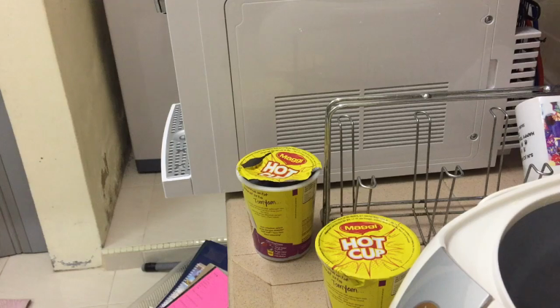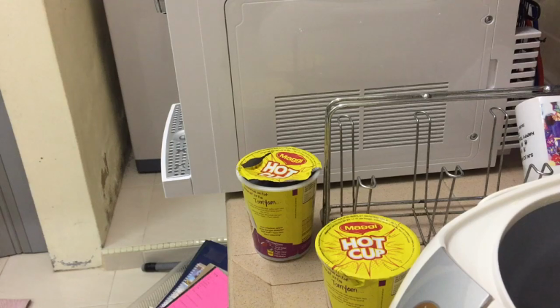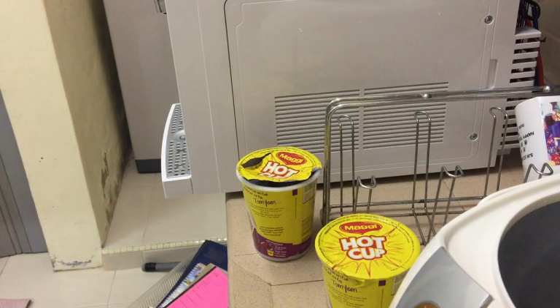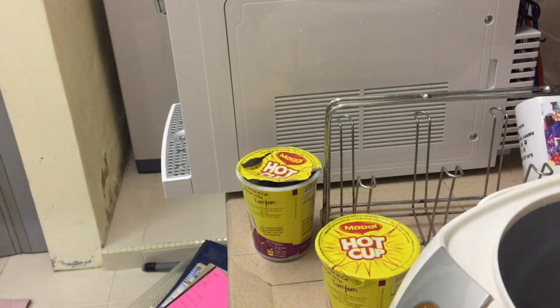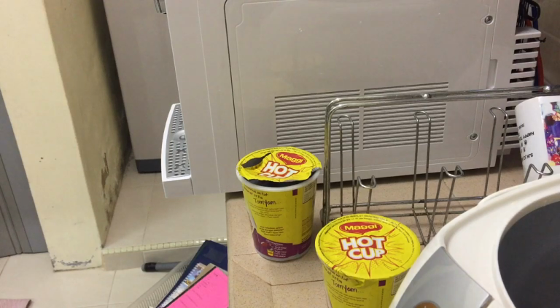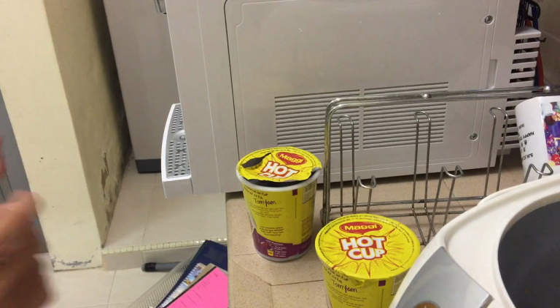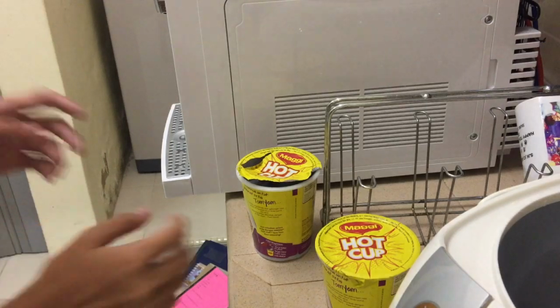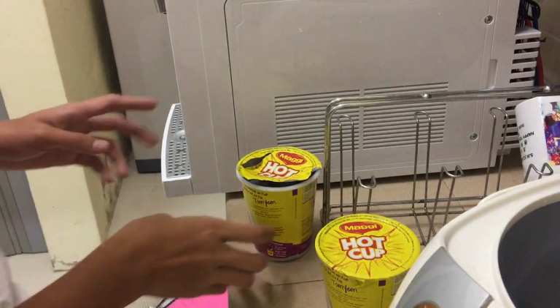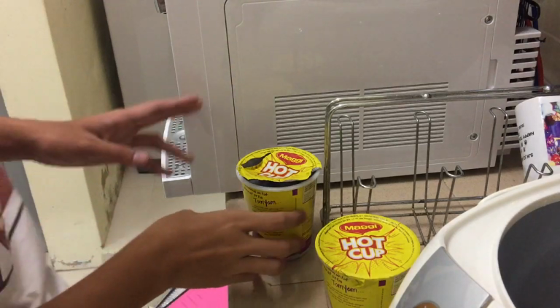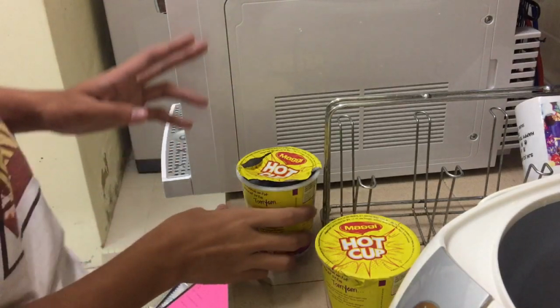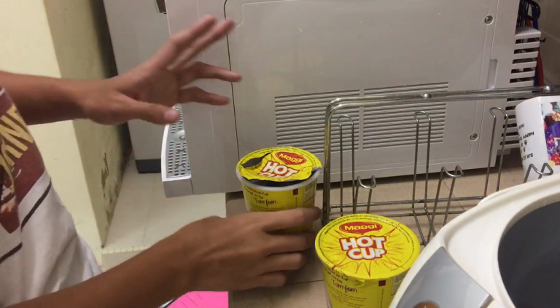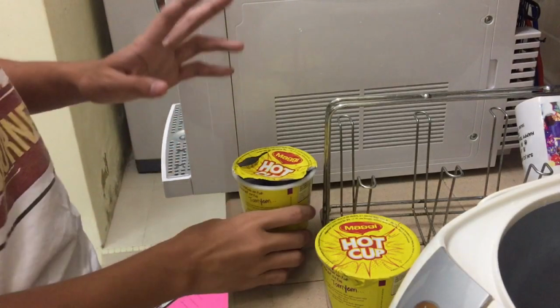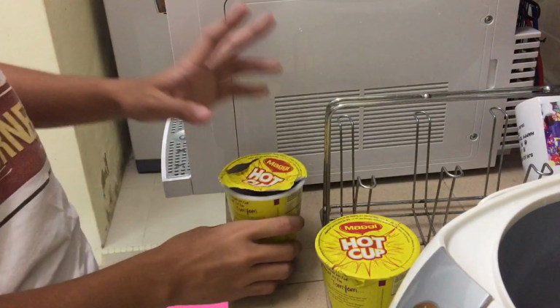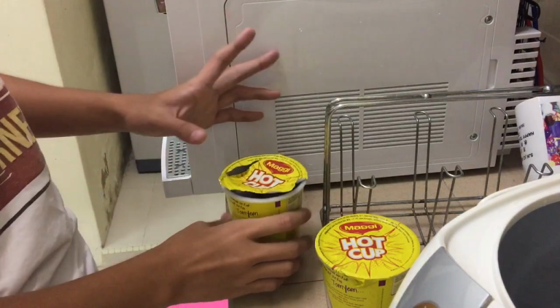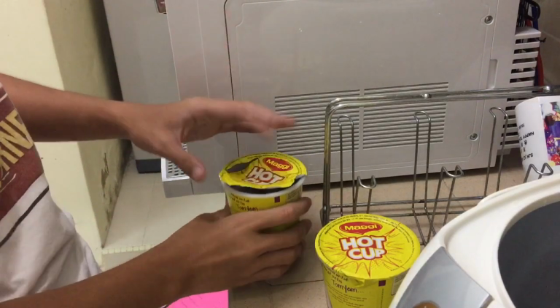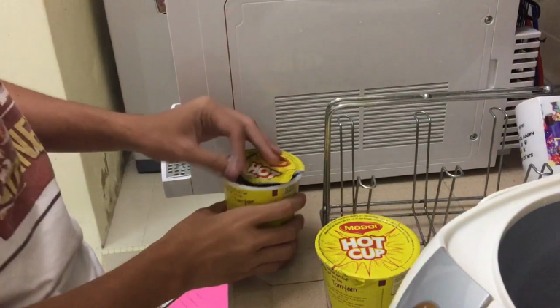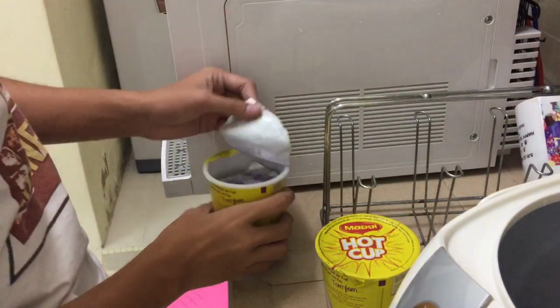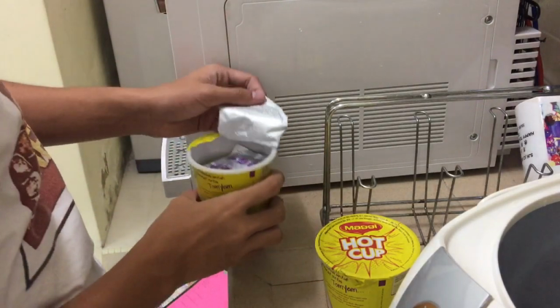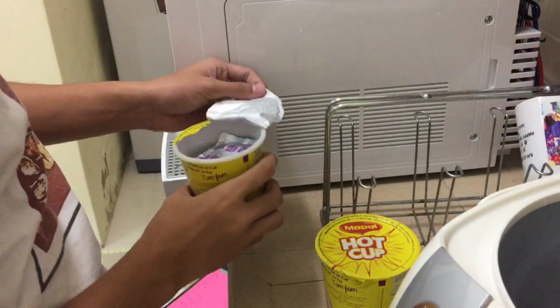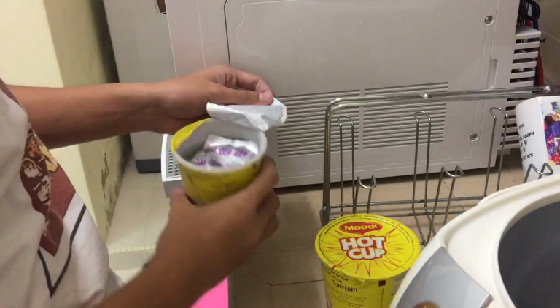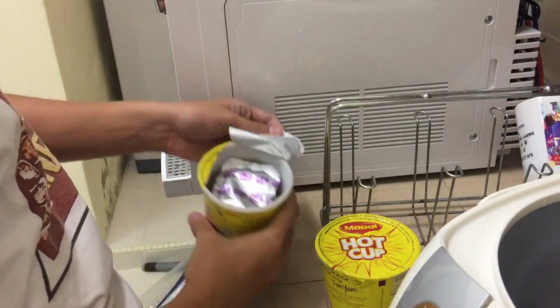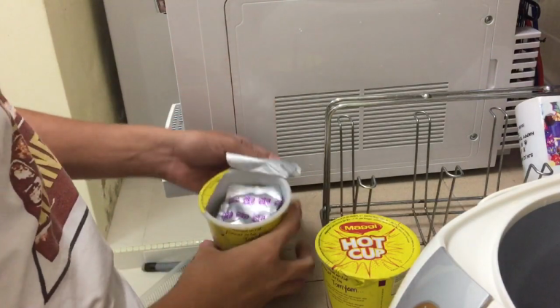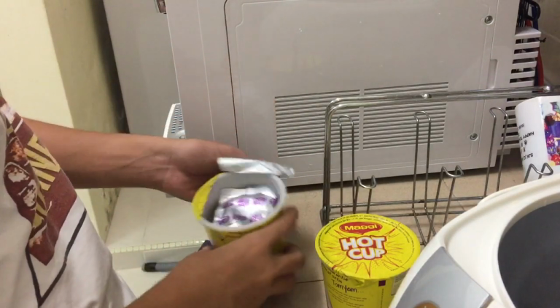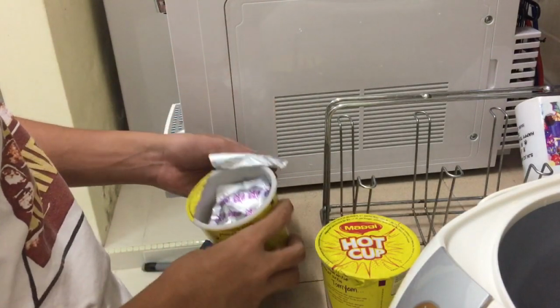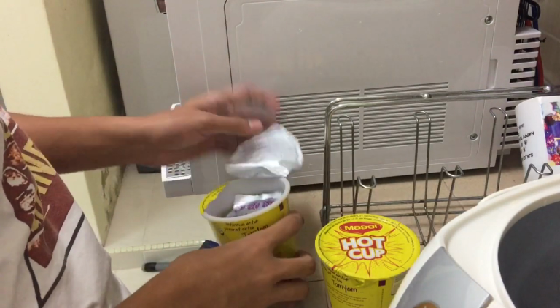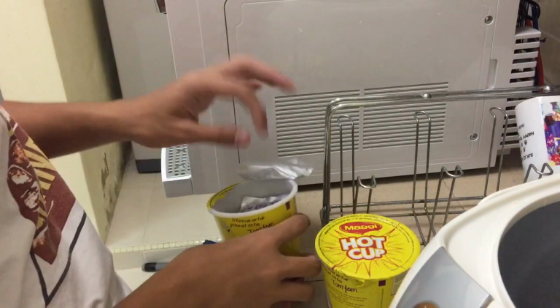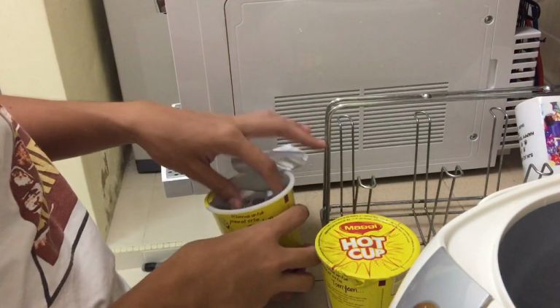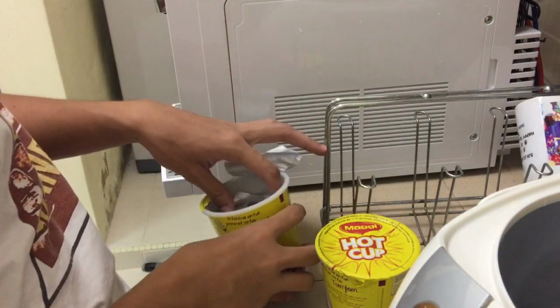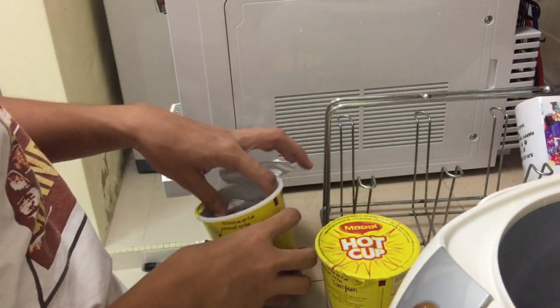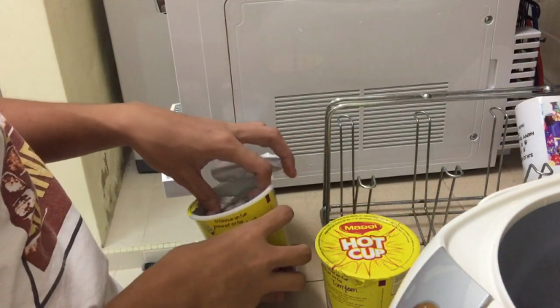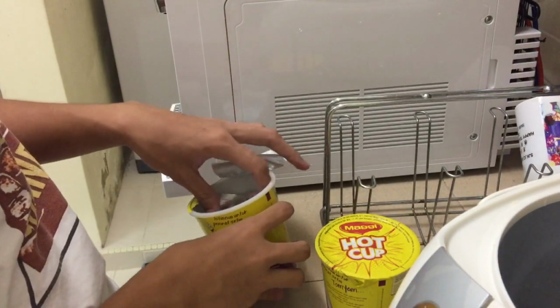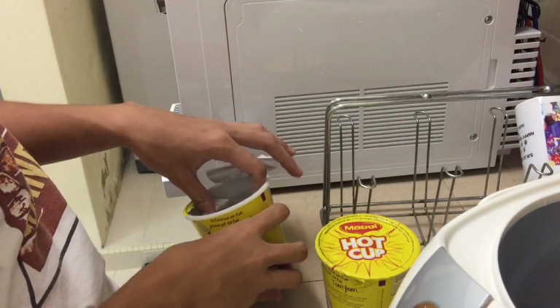Okay, first, I'm gonna tell you how to make crush noodle and cup noodle.